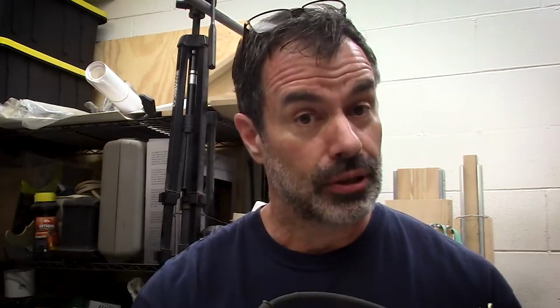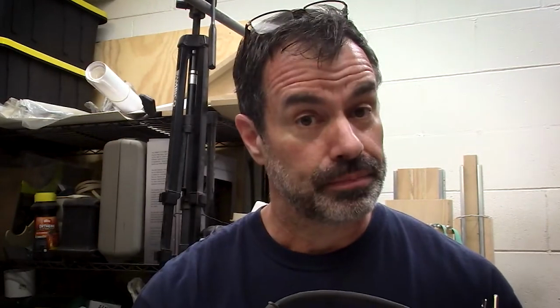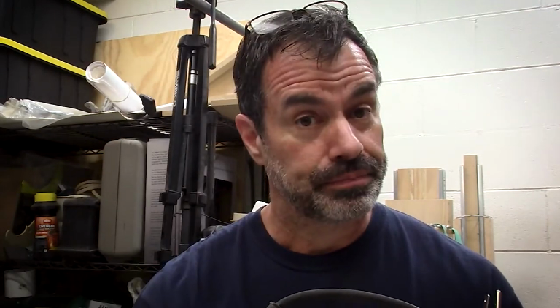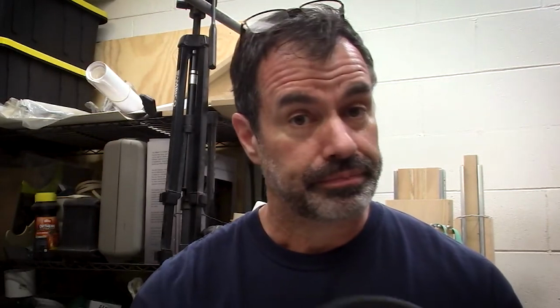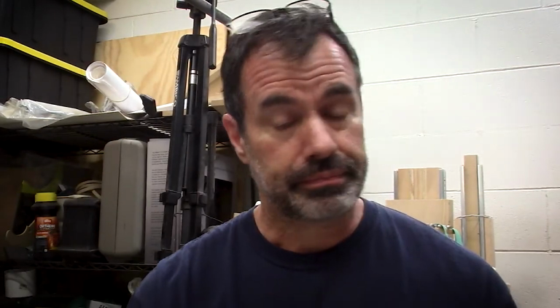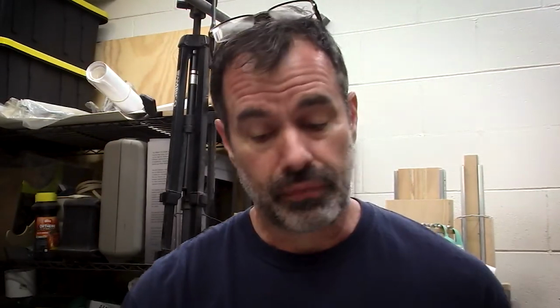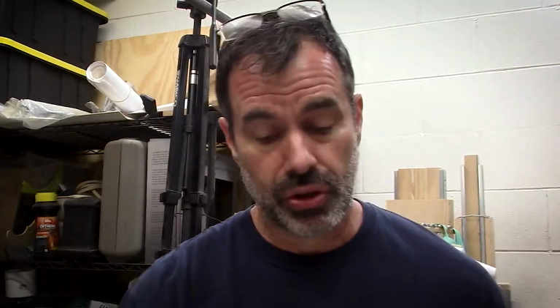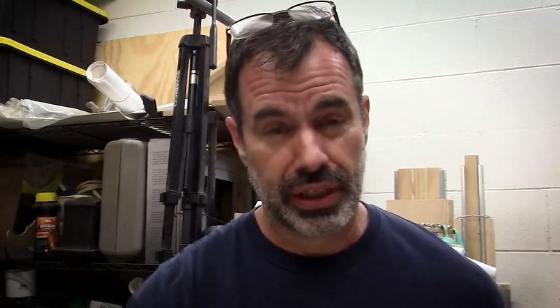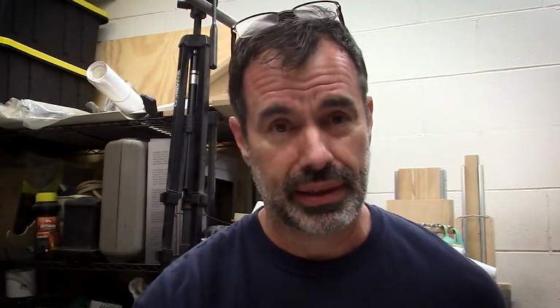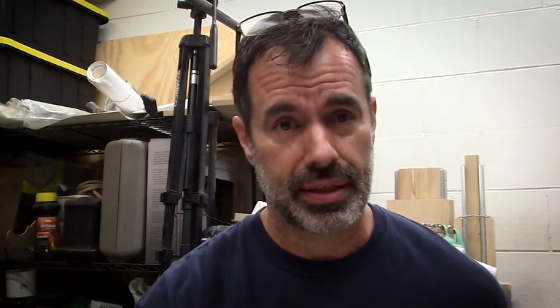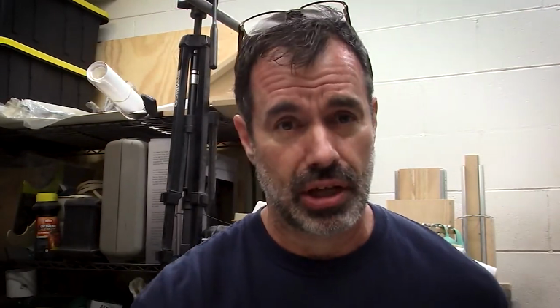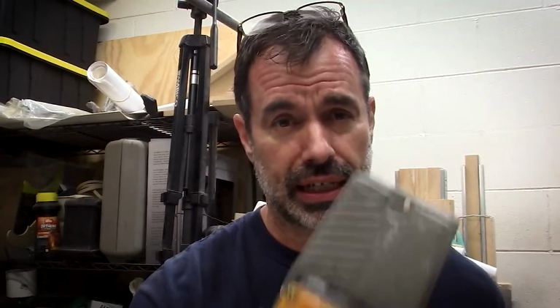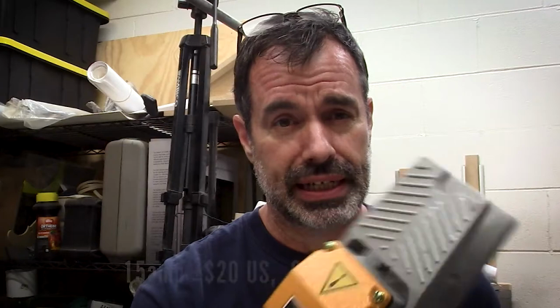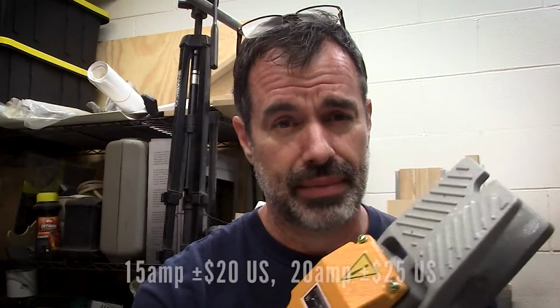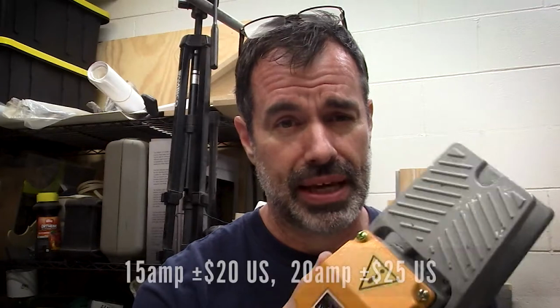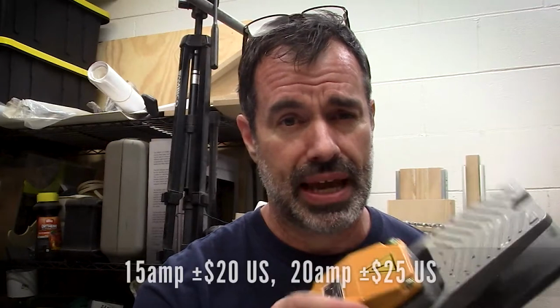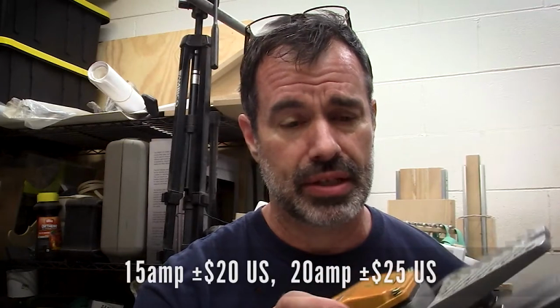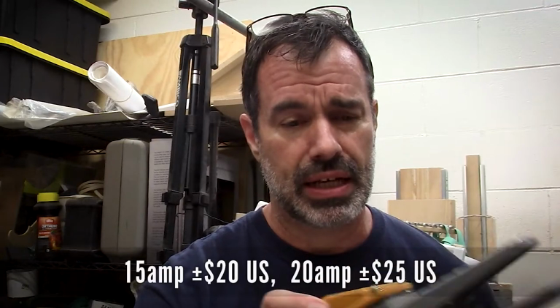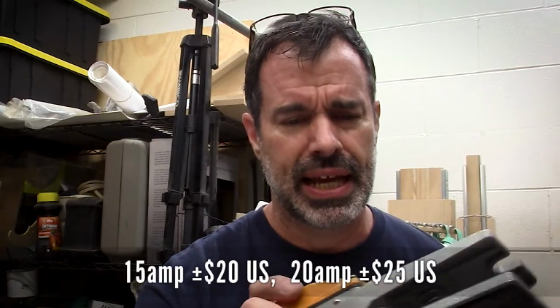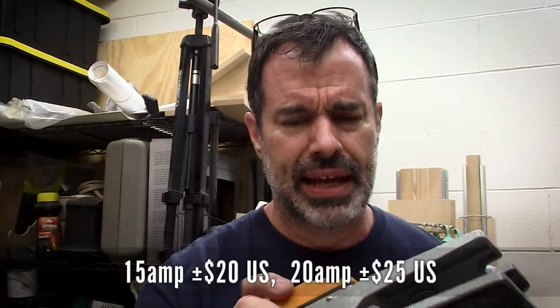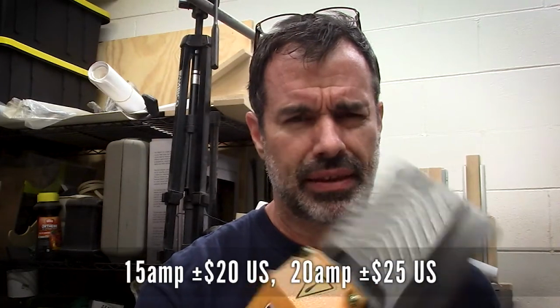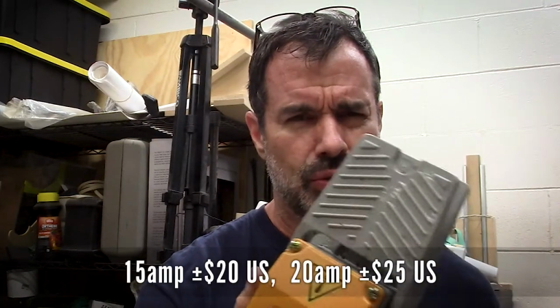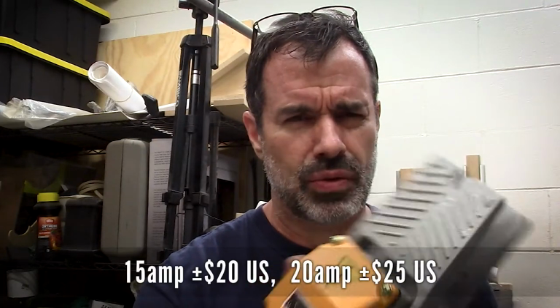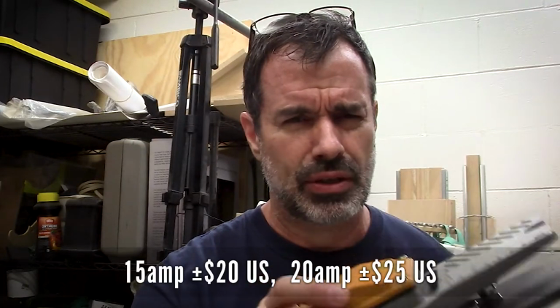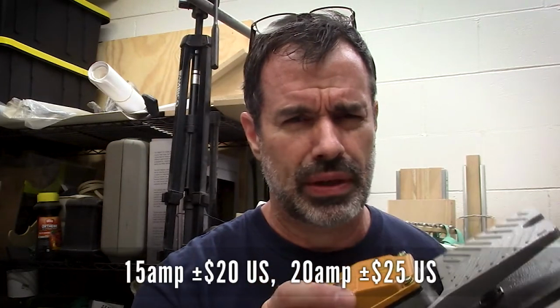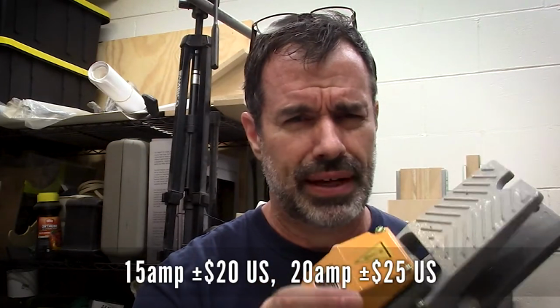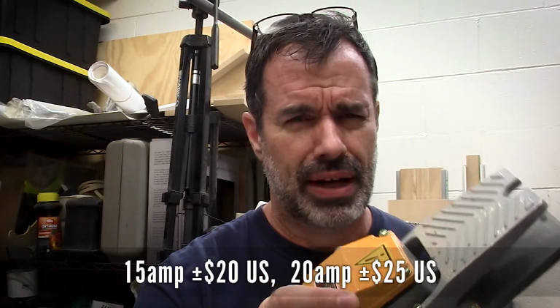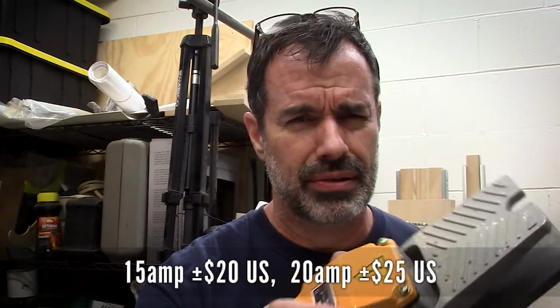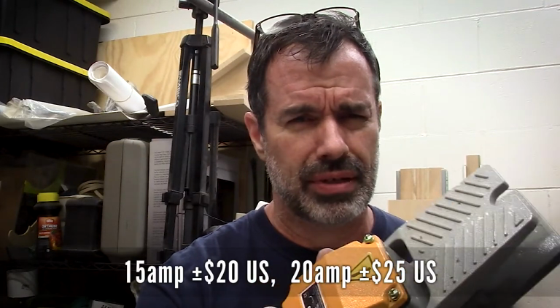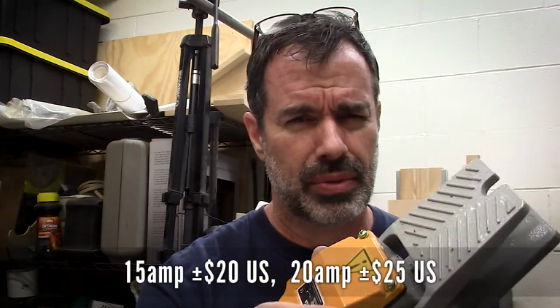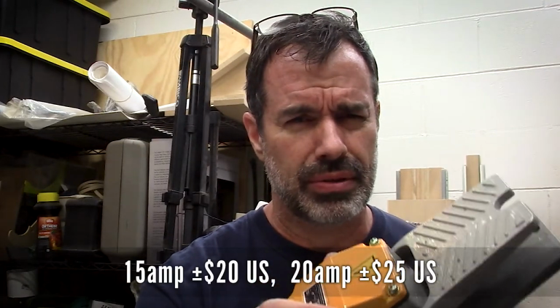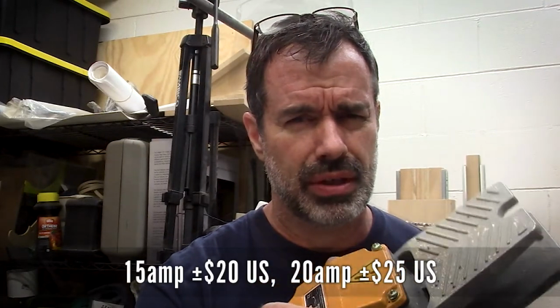You can get these online — eBay, Amazon. I think this one was like $25 a couple years ago.